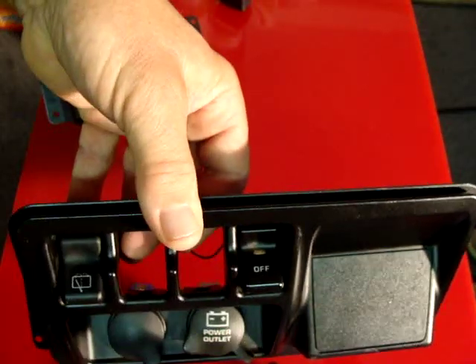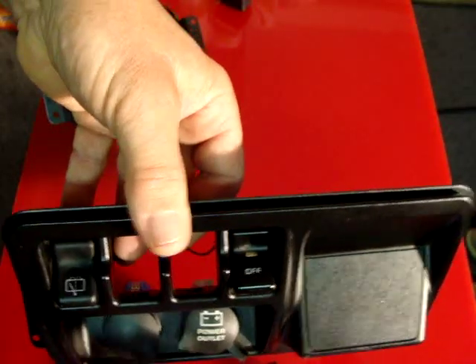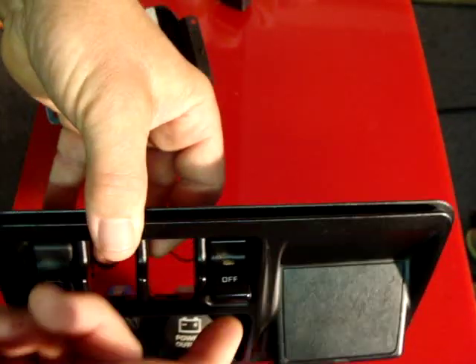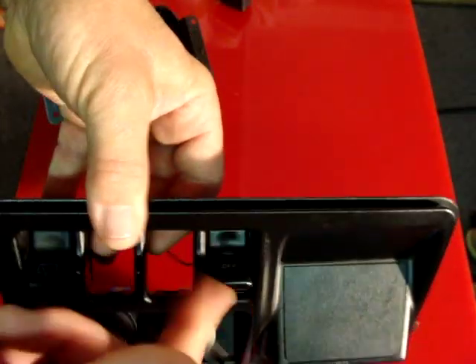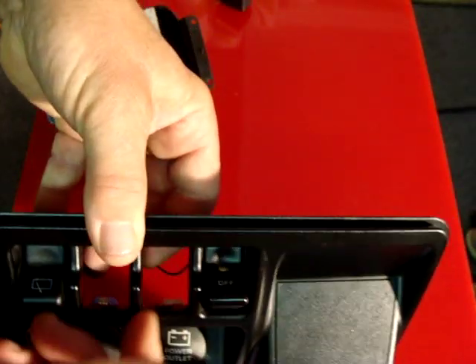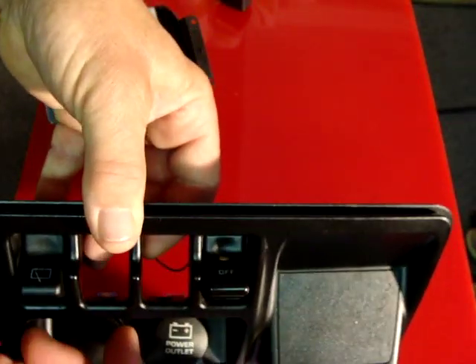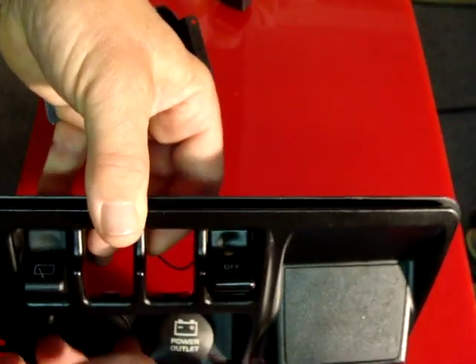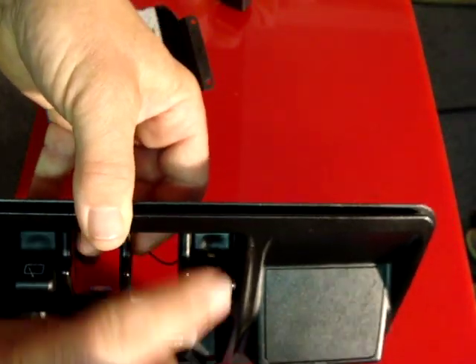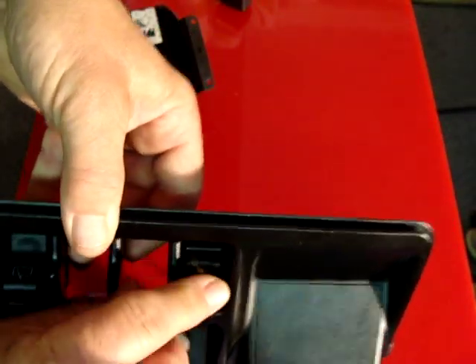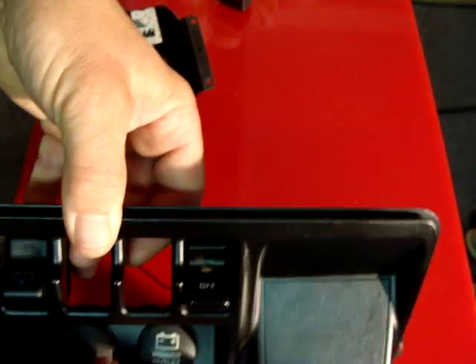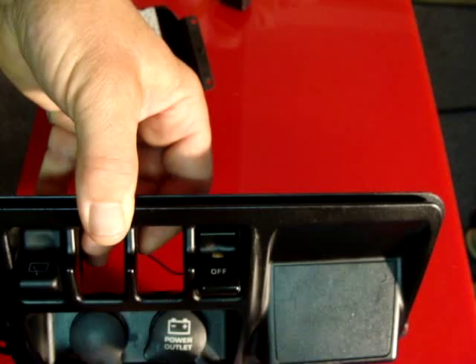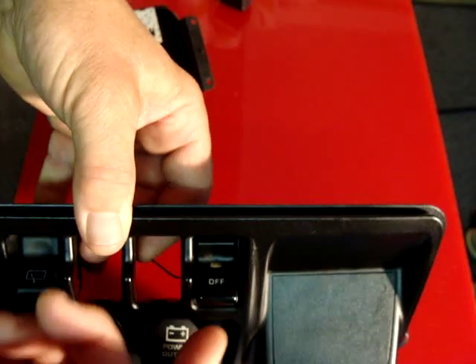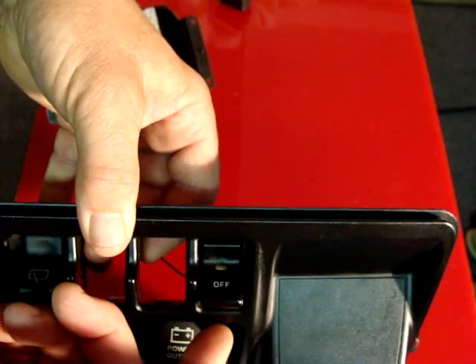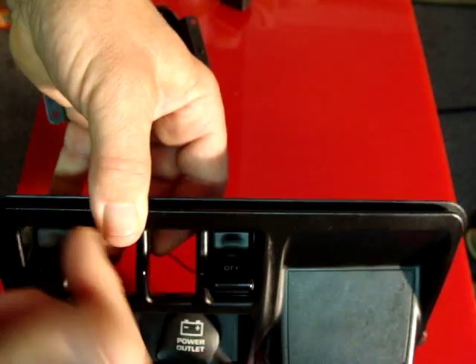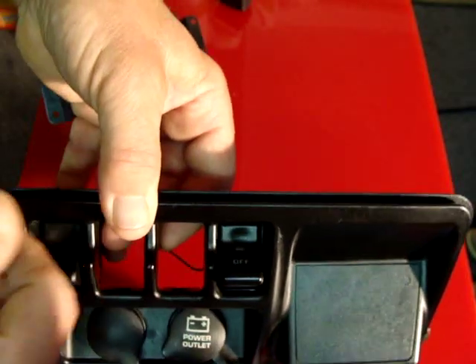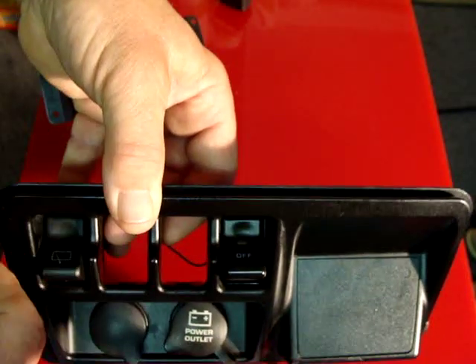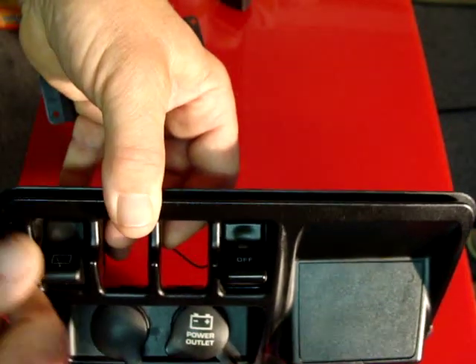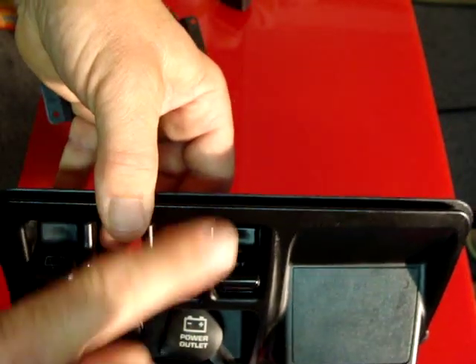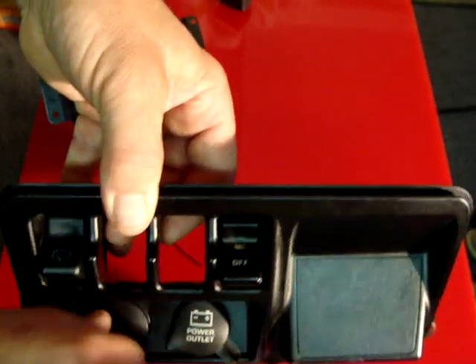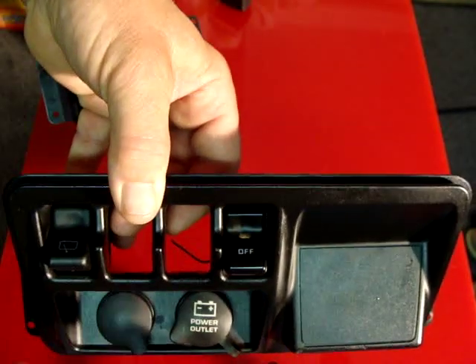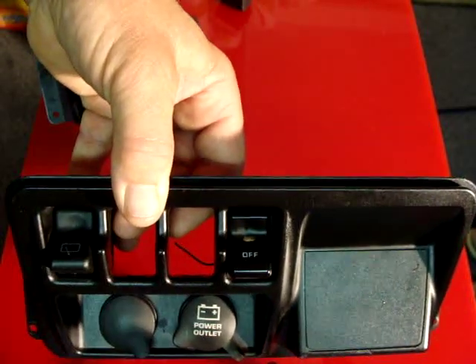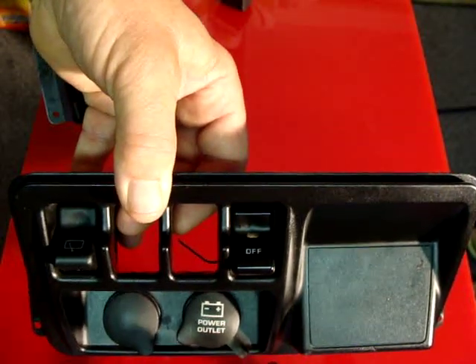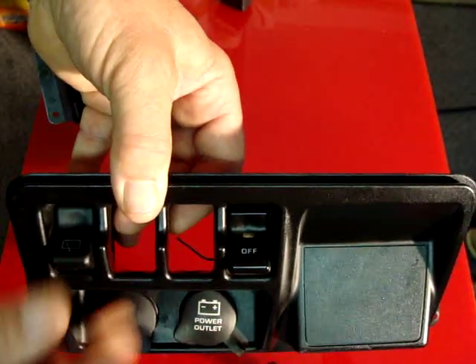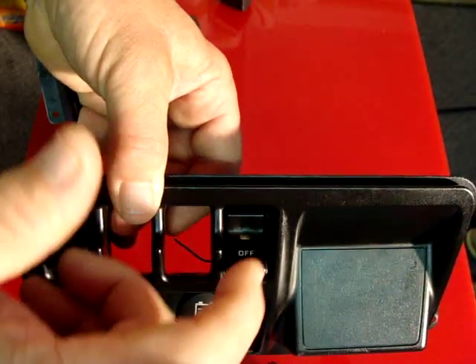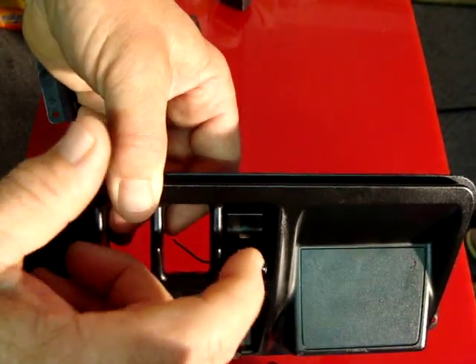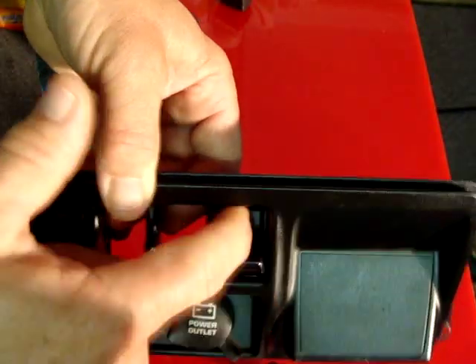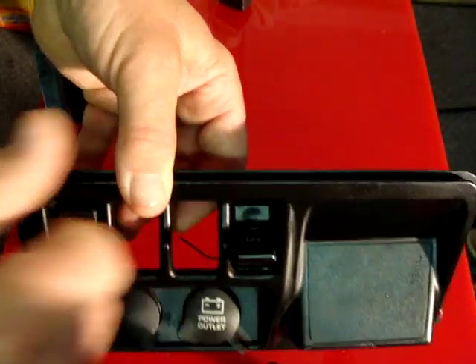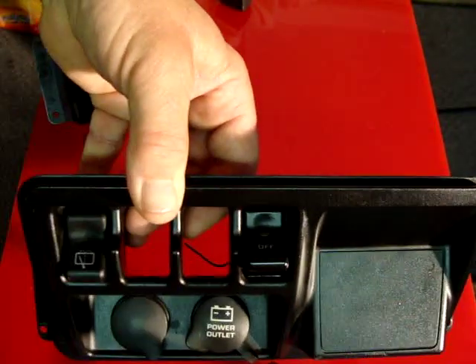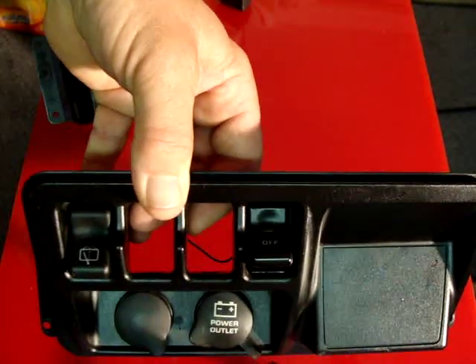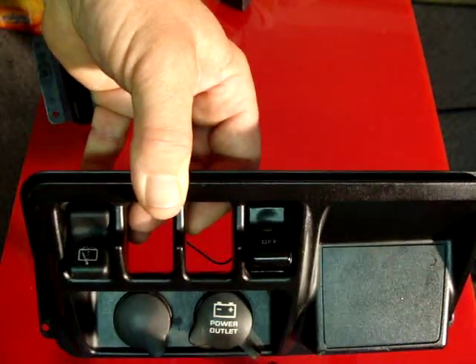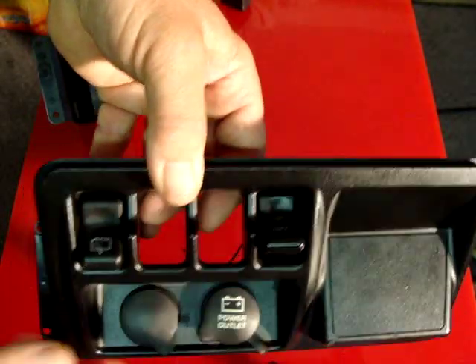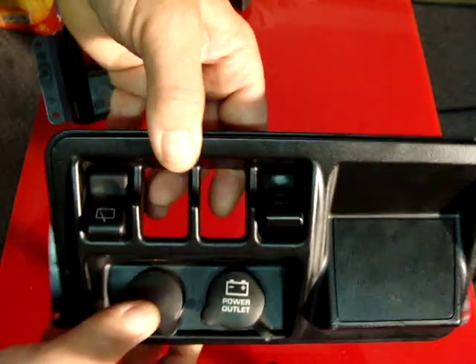Very simple. Off, on, or you can push for off.